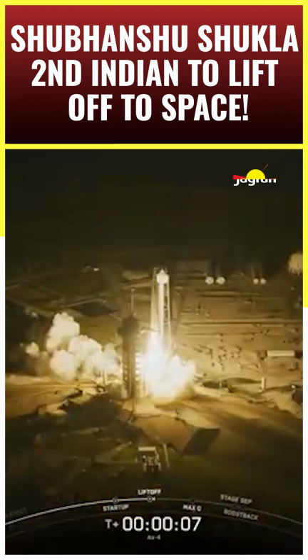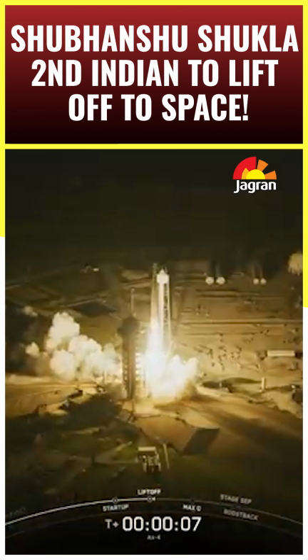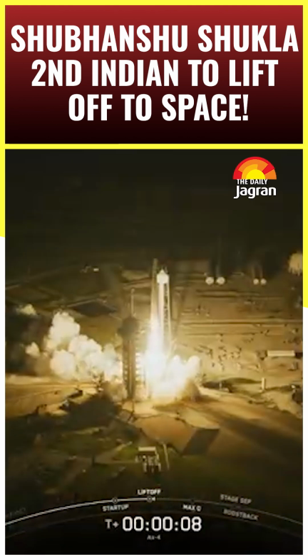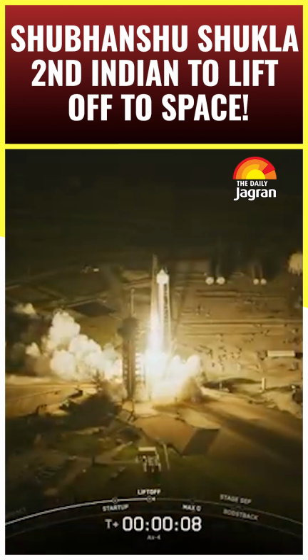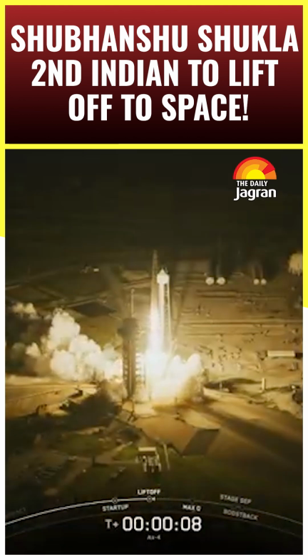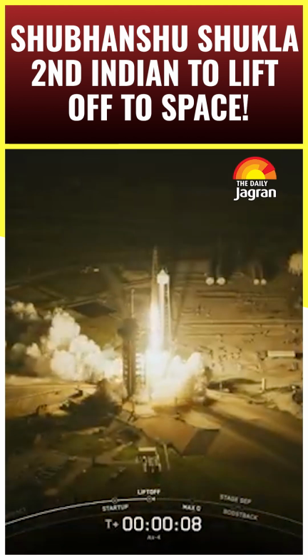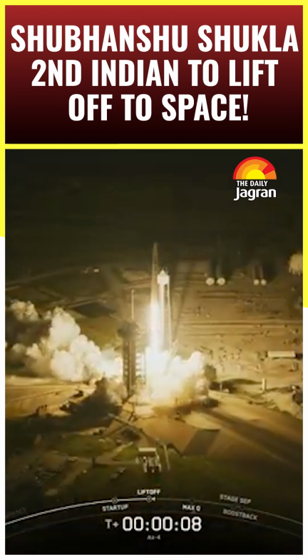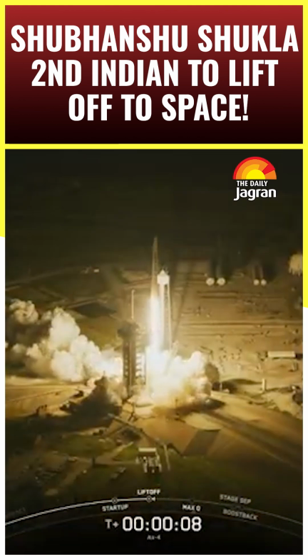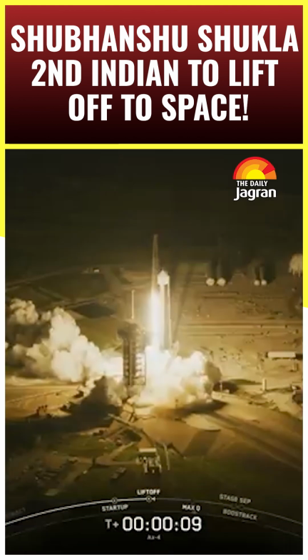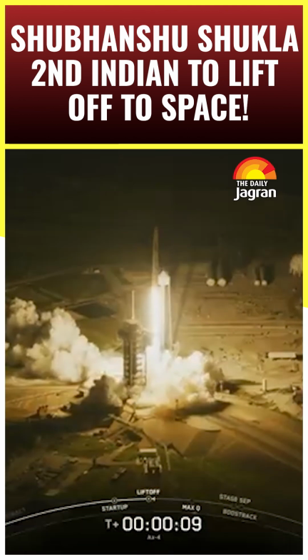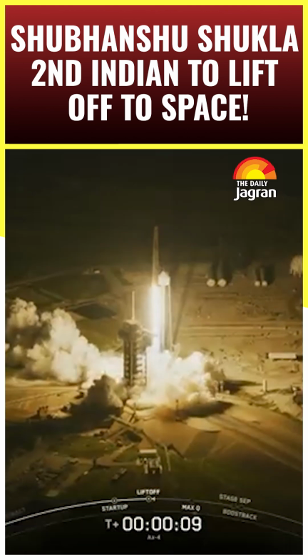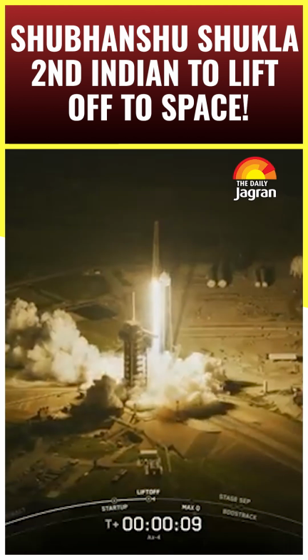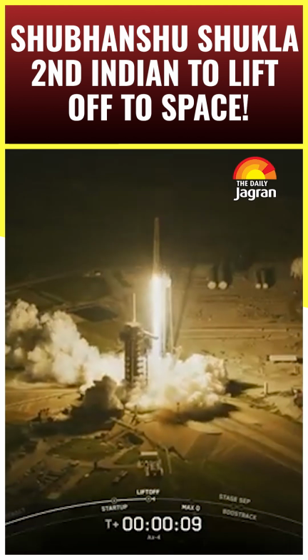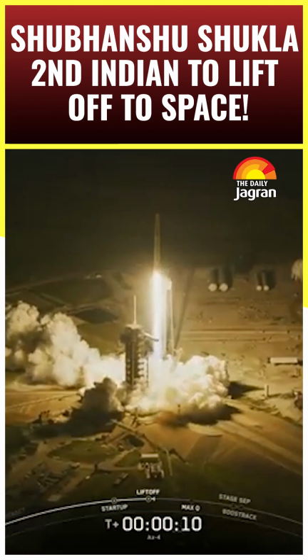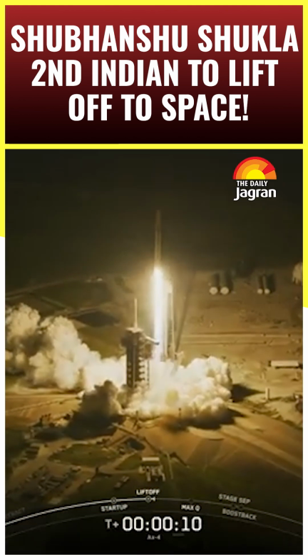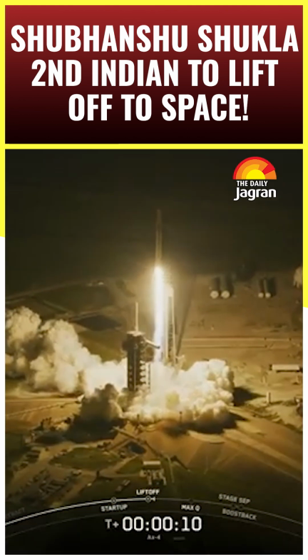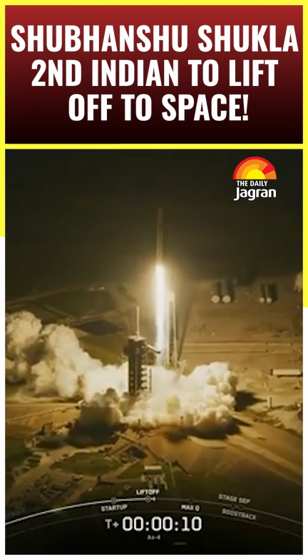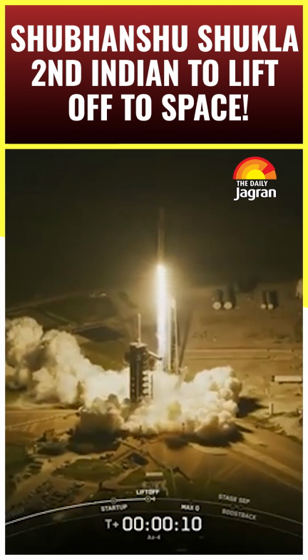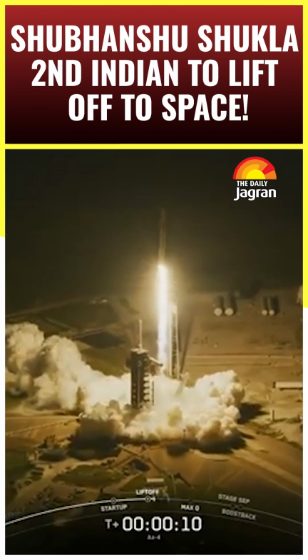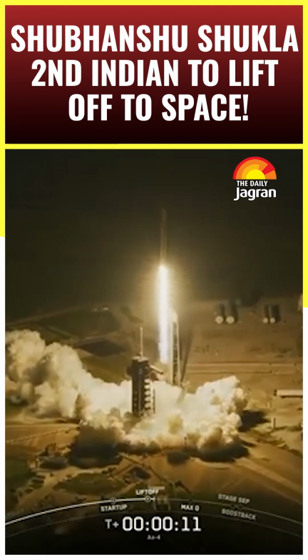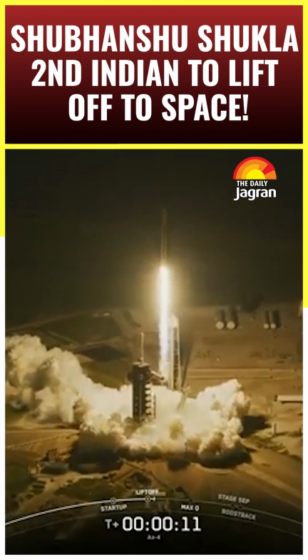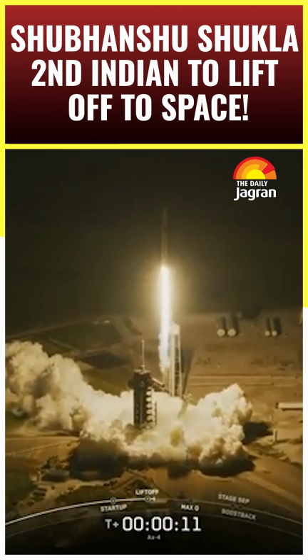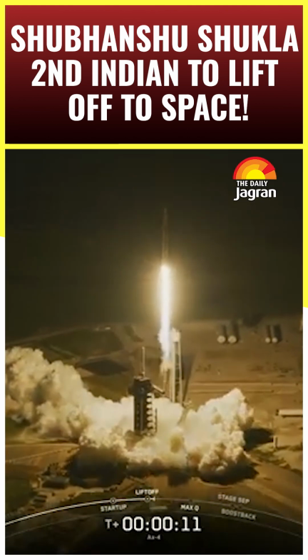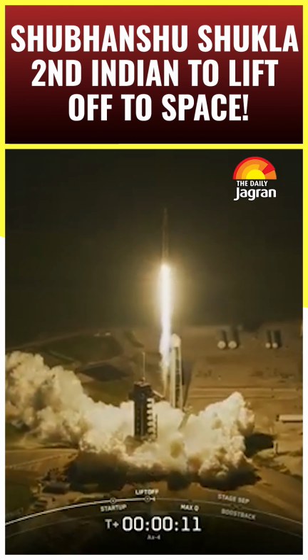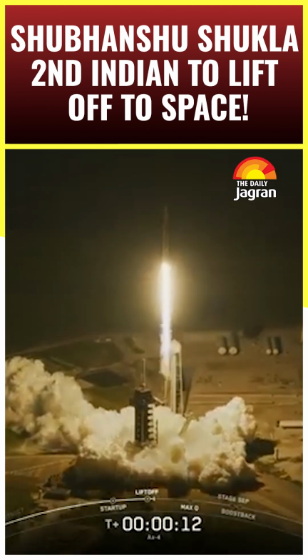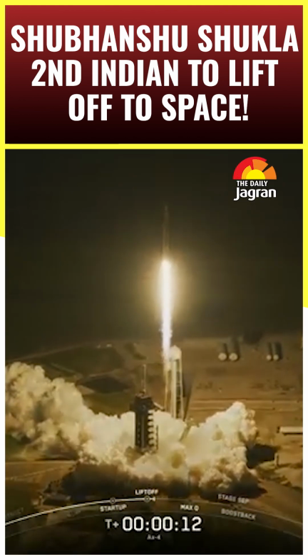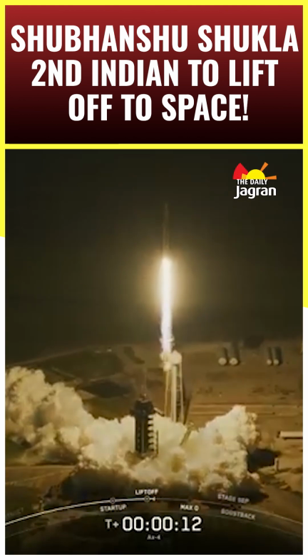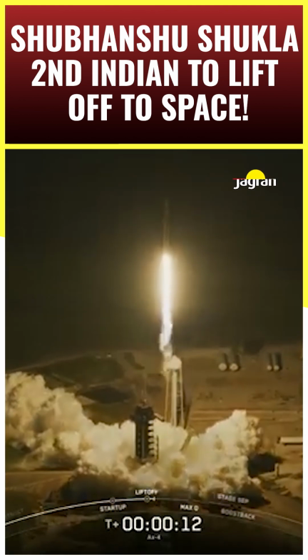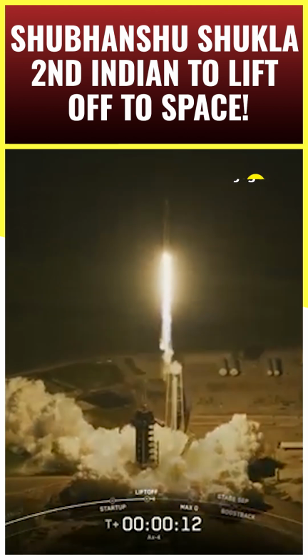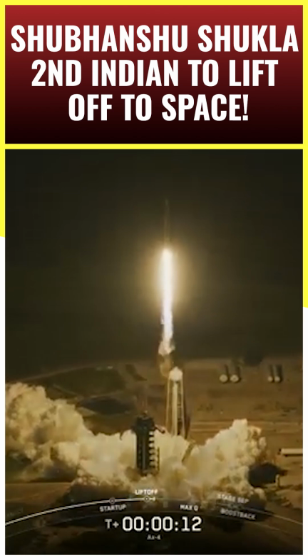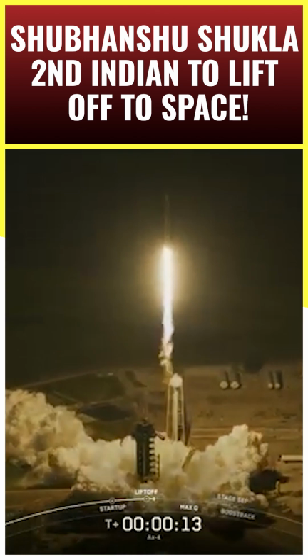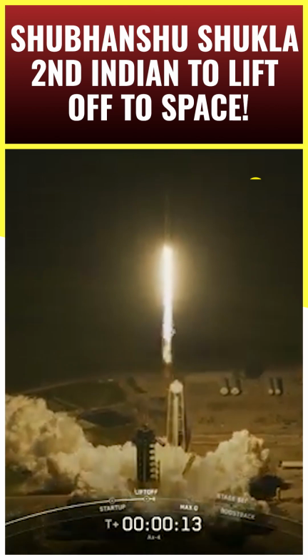Three nations — a new chapter in space takes flight. Godspeed, Ace-4.